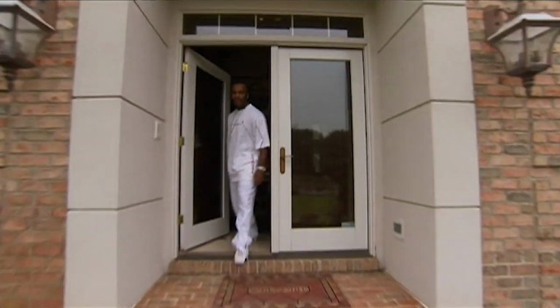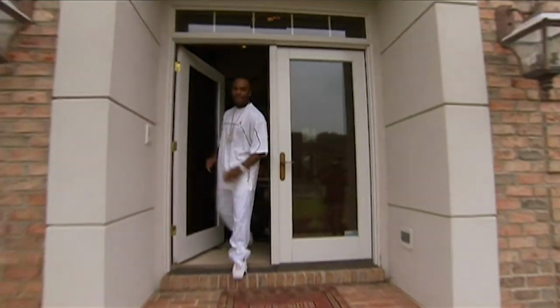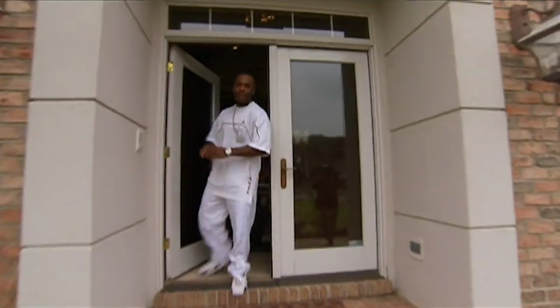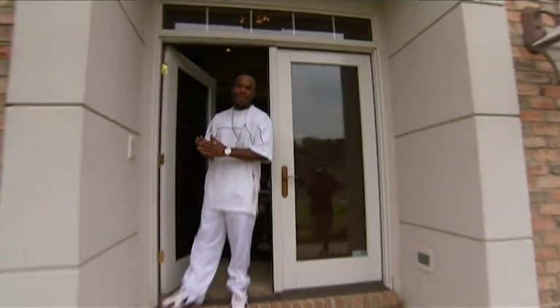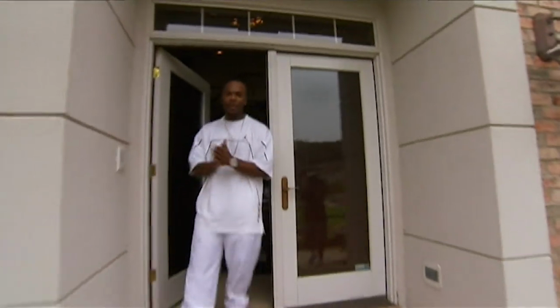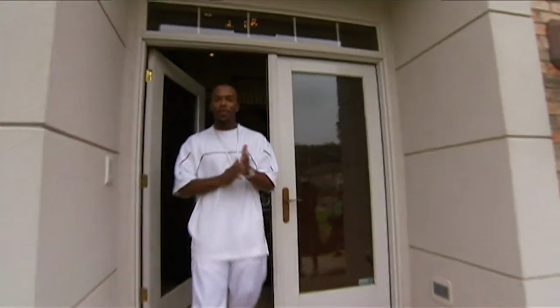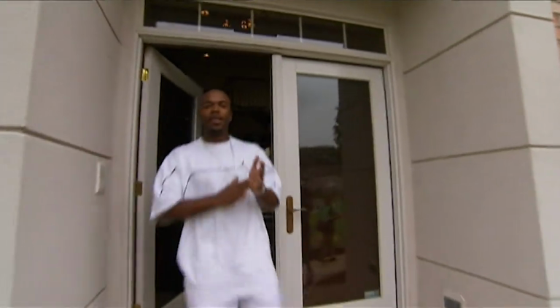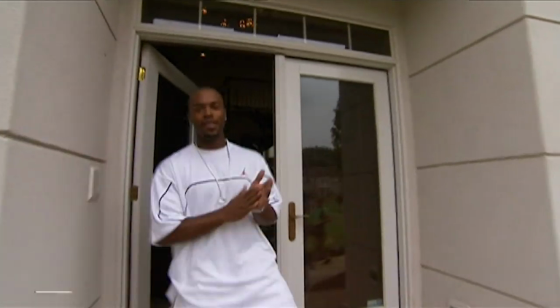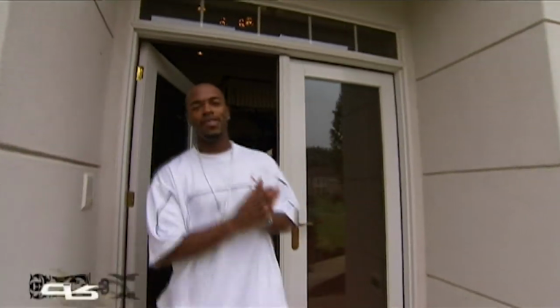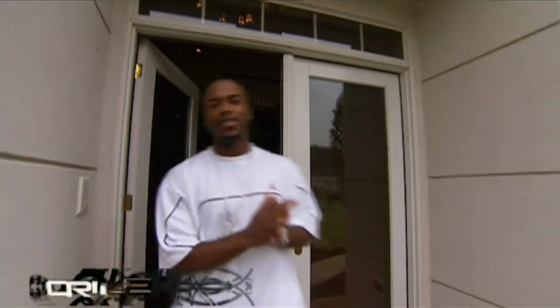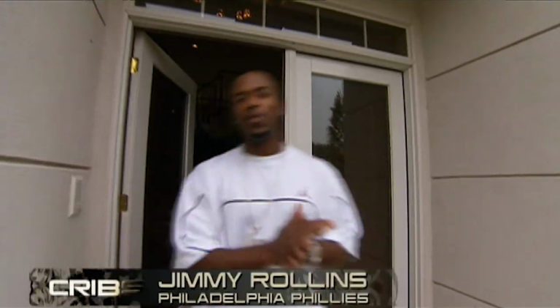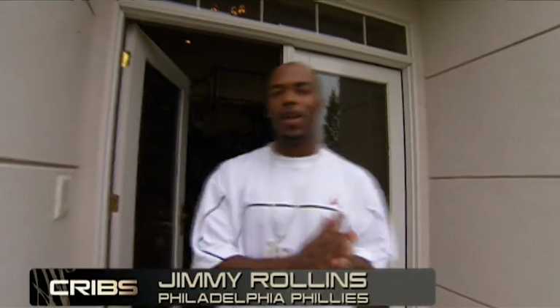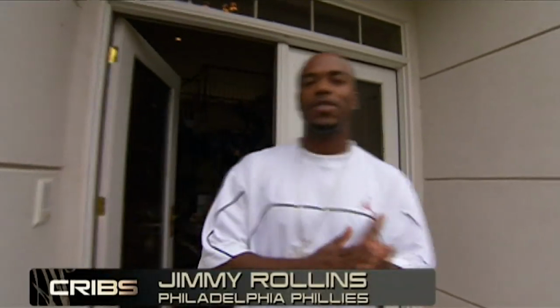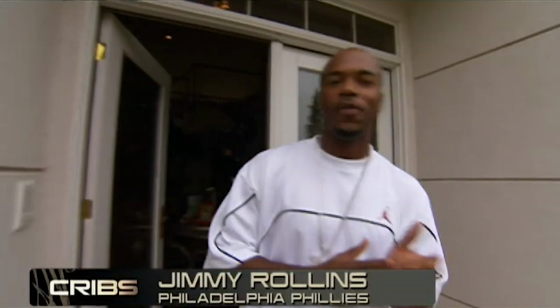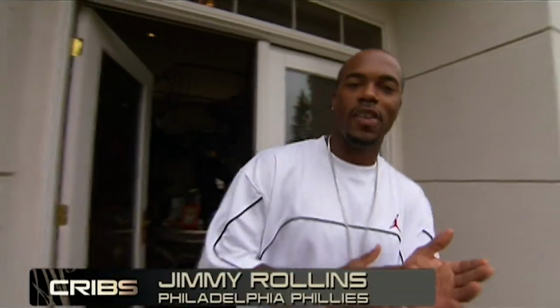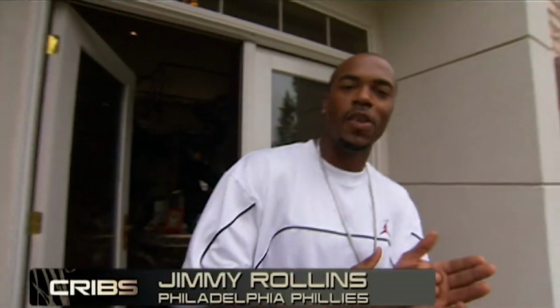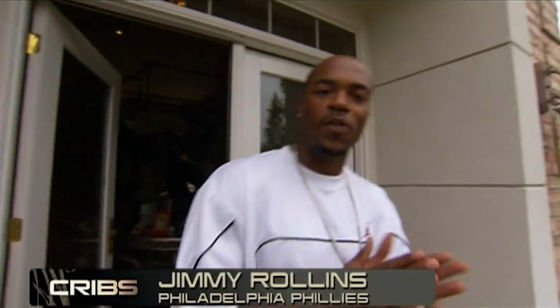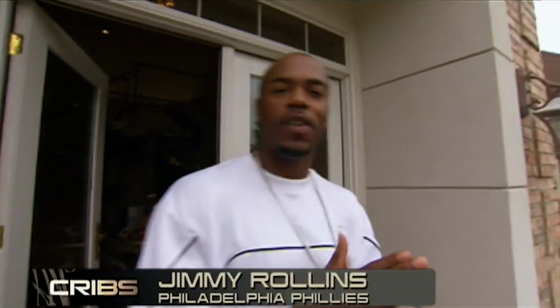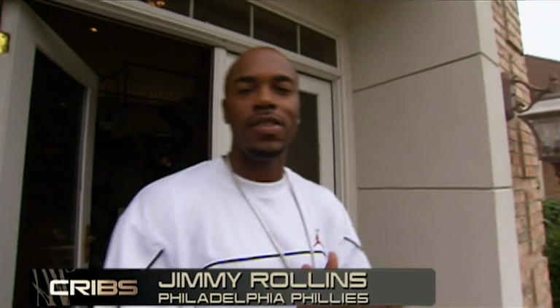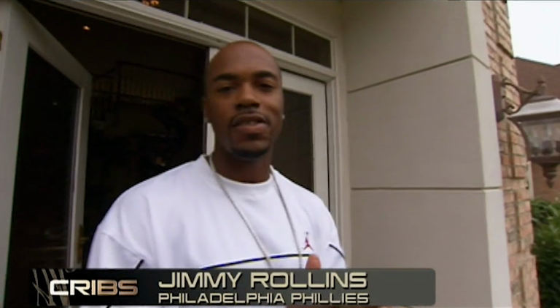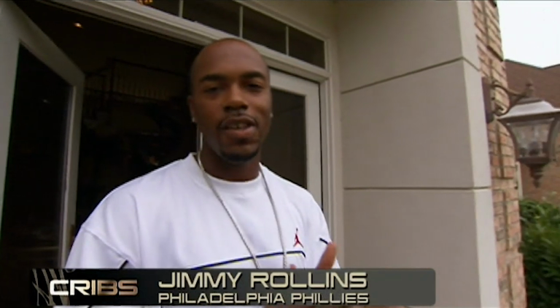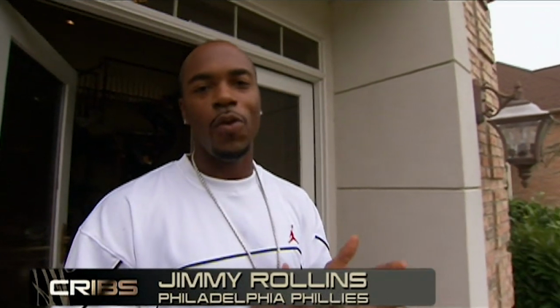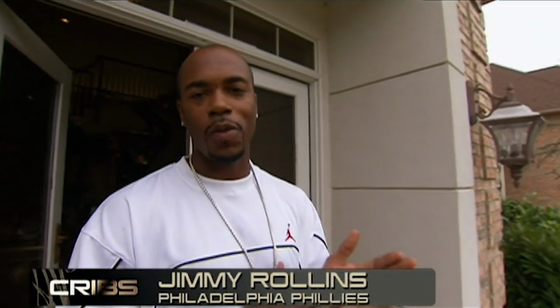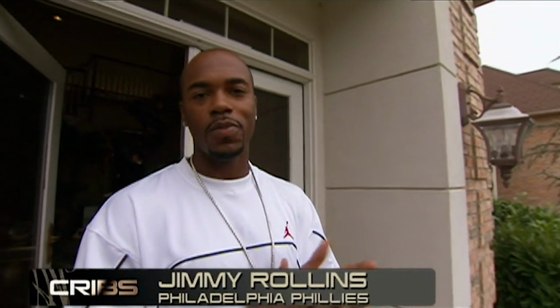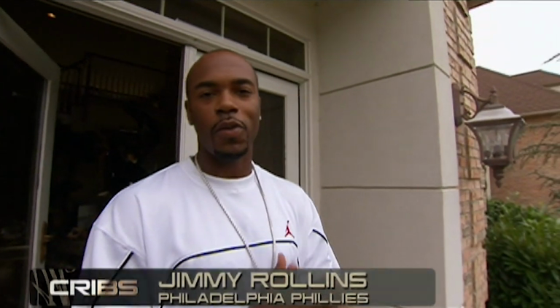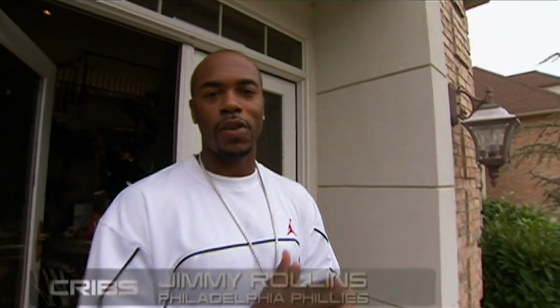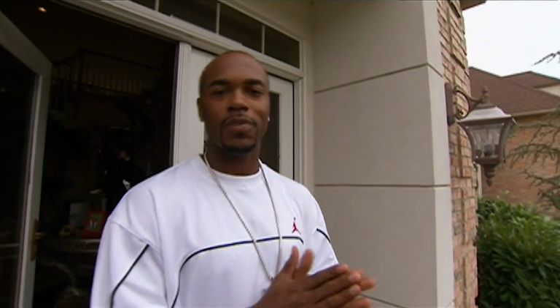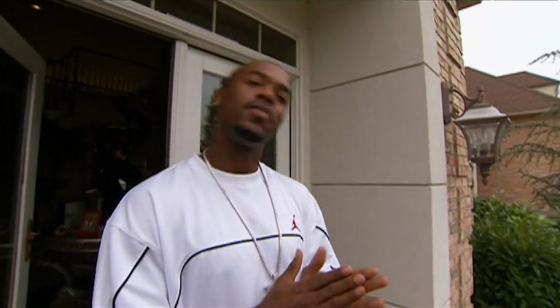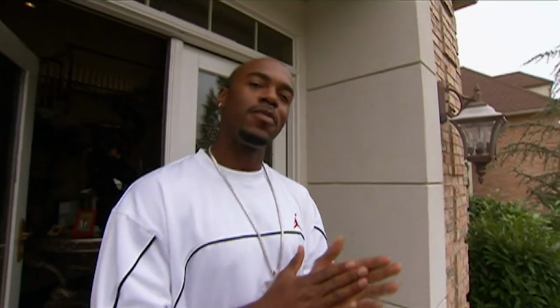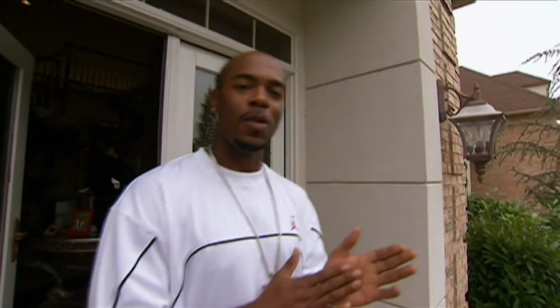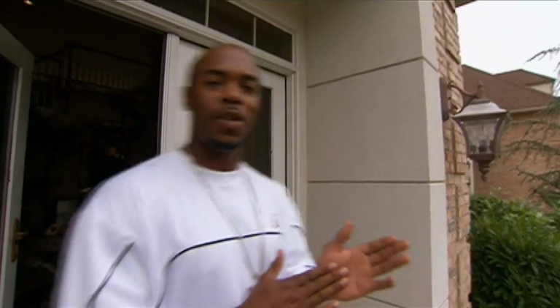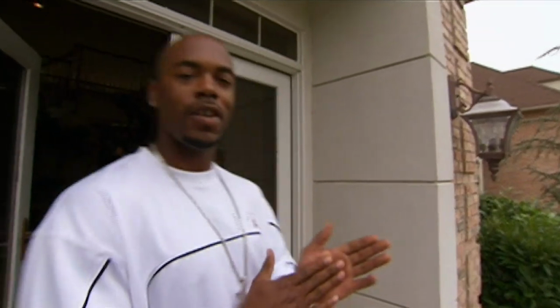Hey, hey, hey, everybody. This is Jimmy Rollins of the Philadelphia Phillies, and welcome to my crib. Come on in.